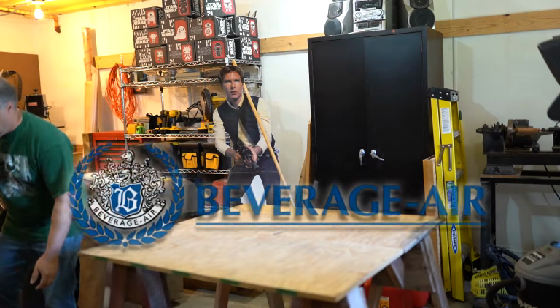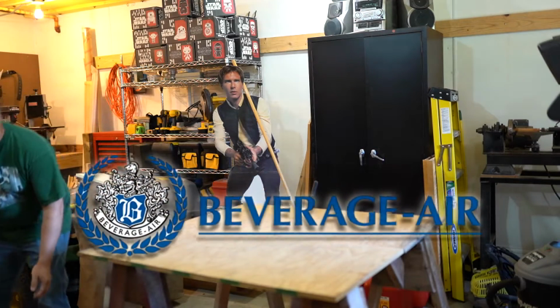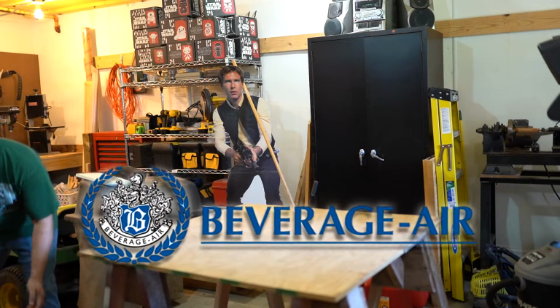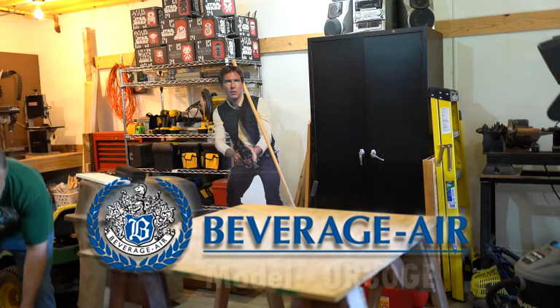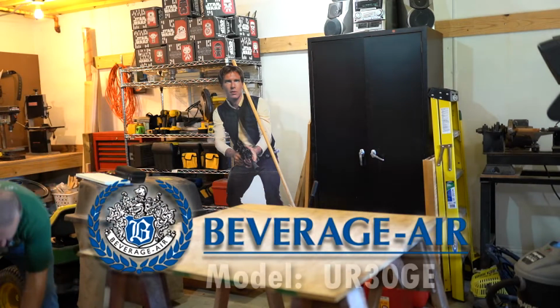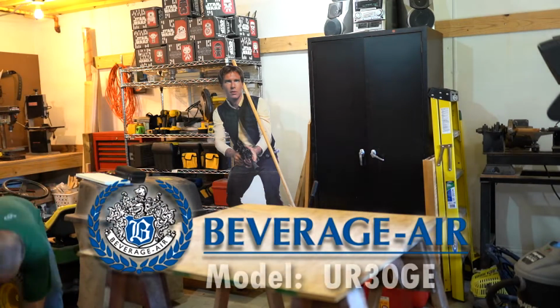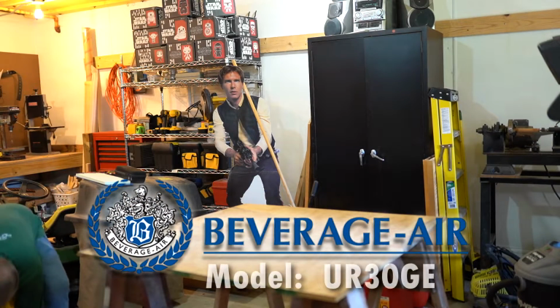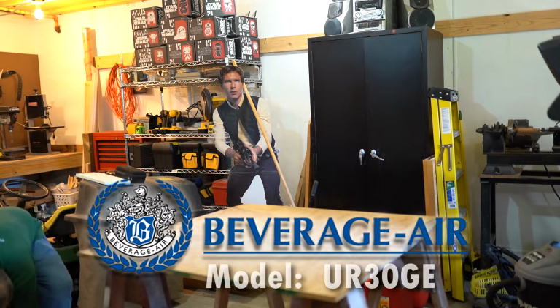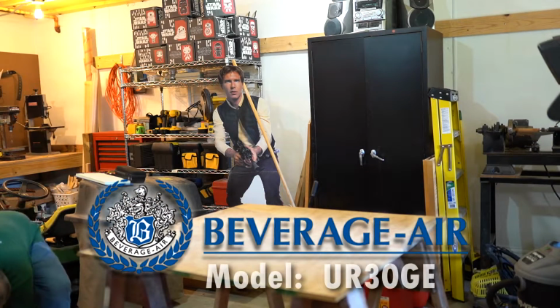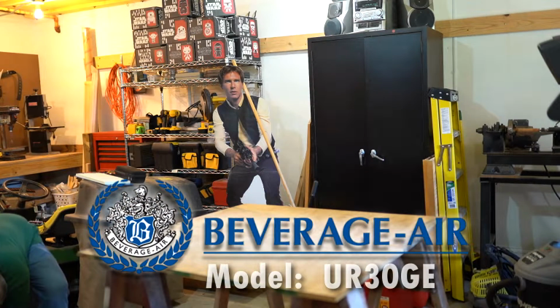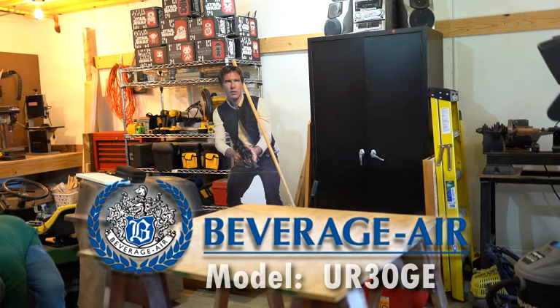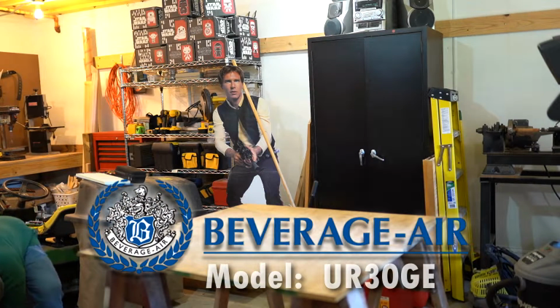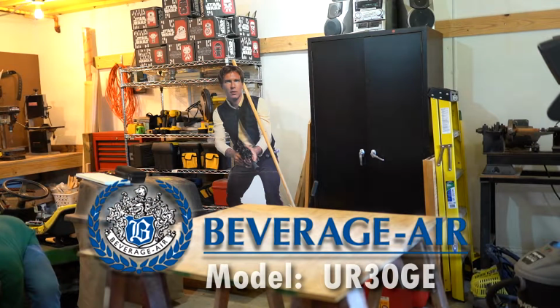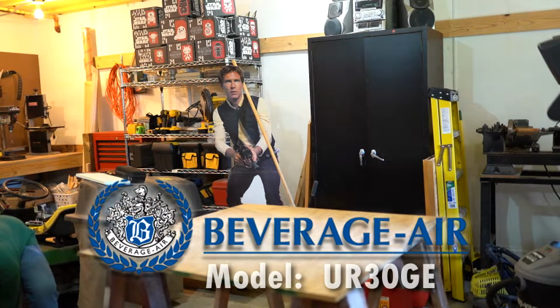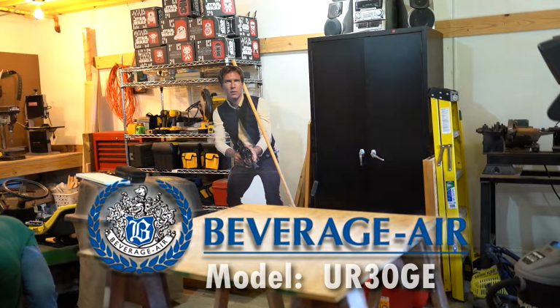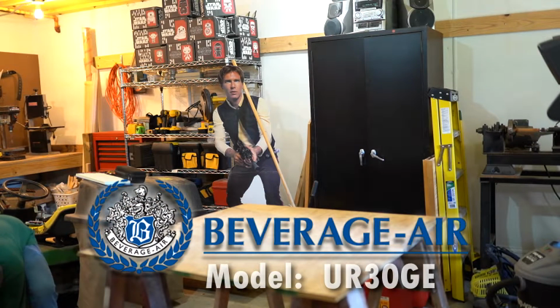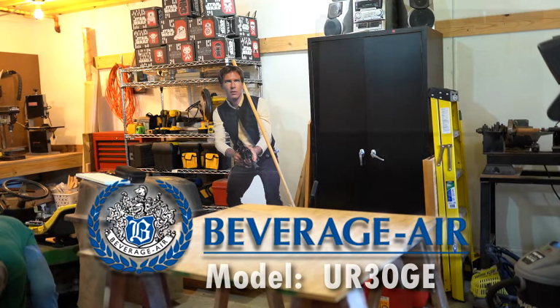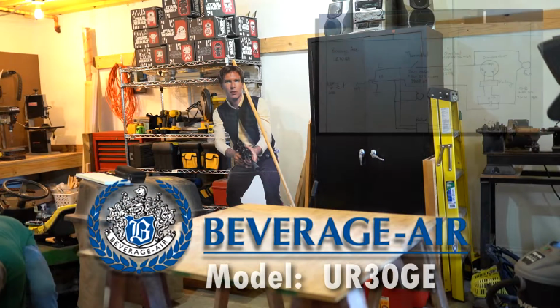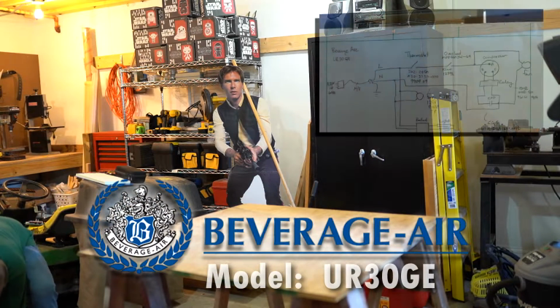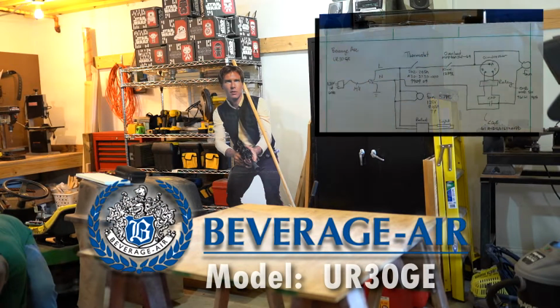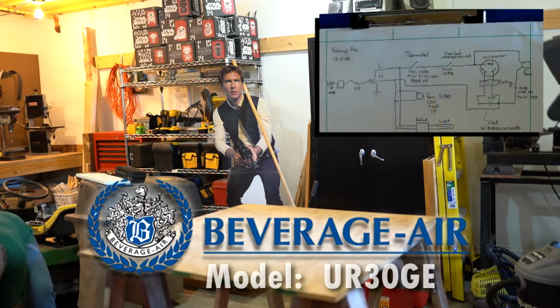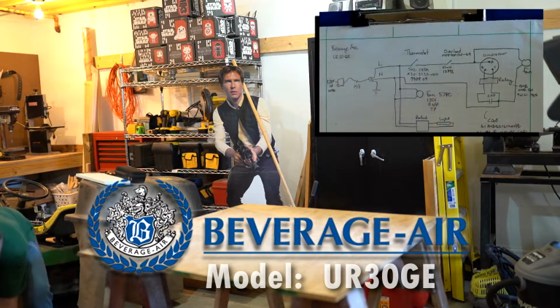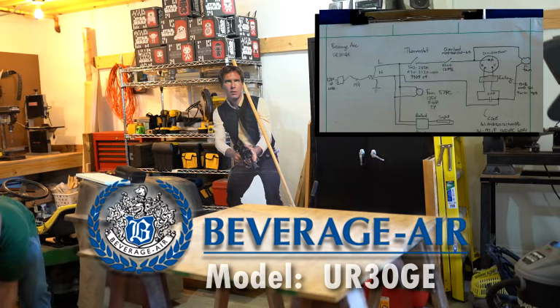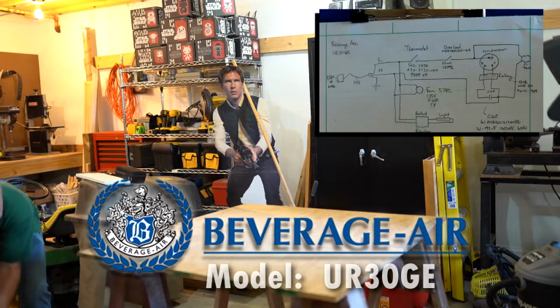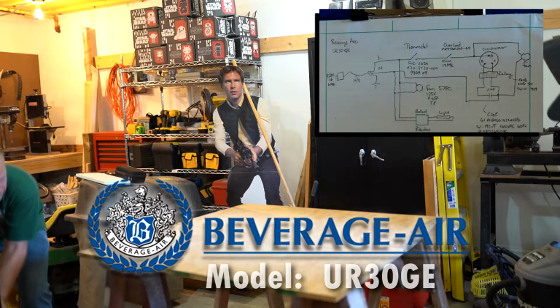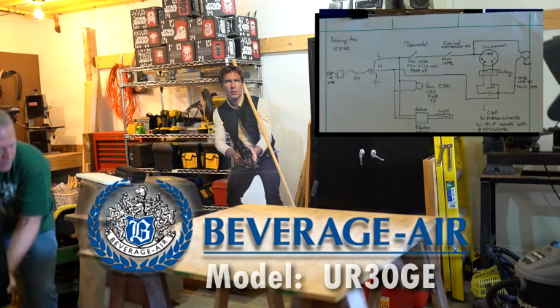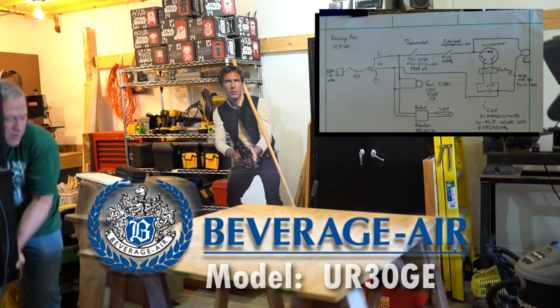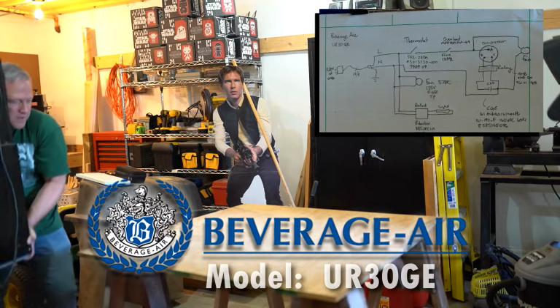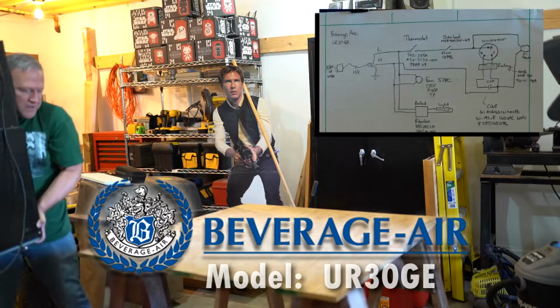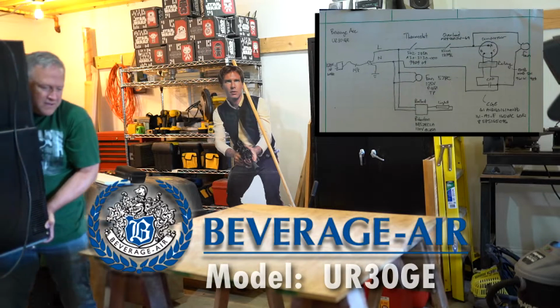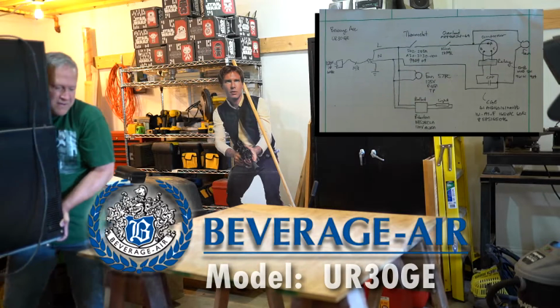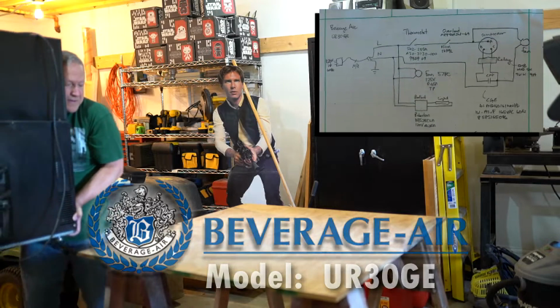While not essential, acquiring or recreating an electrical schematic of your refrigerator may be helpful.